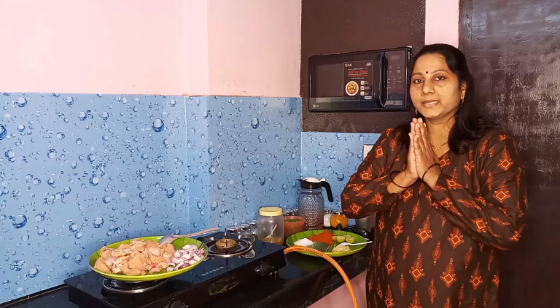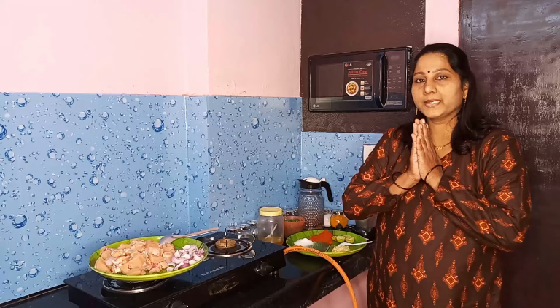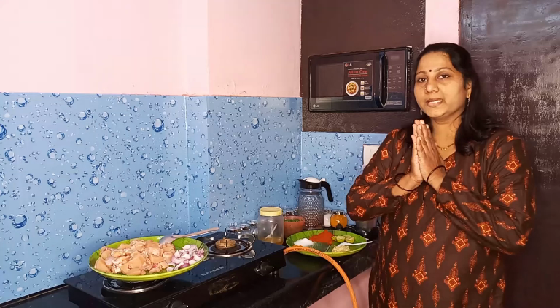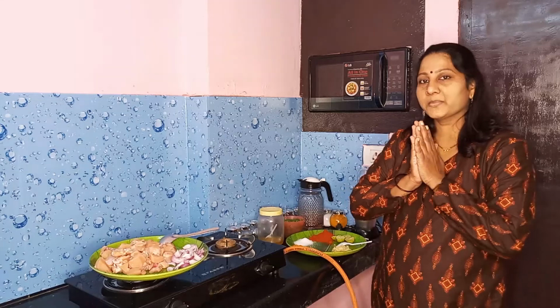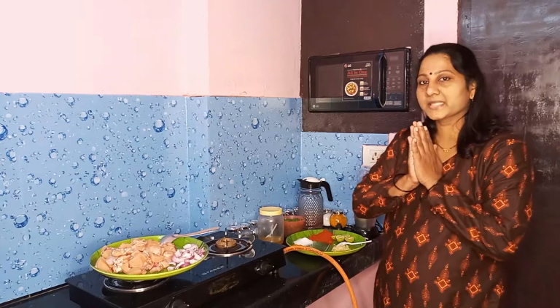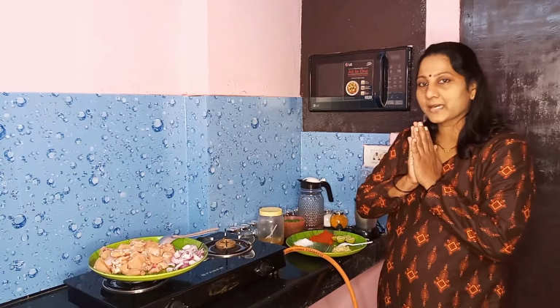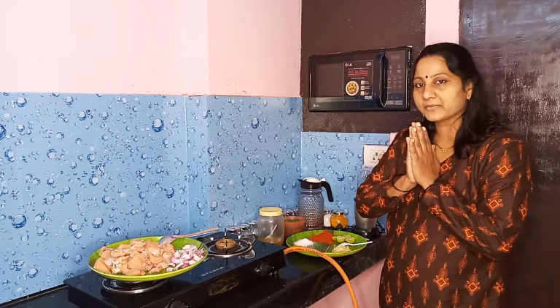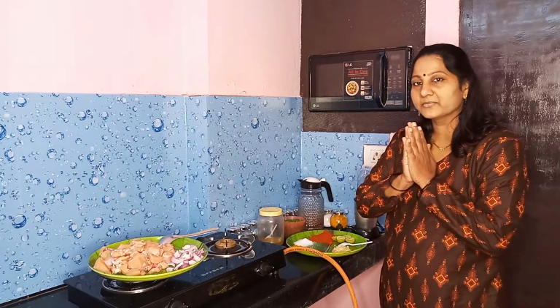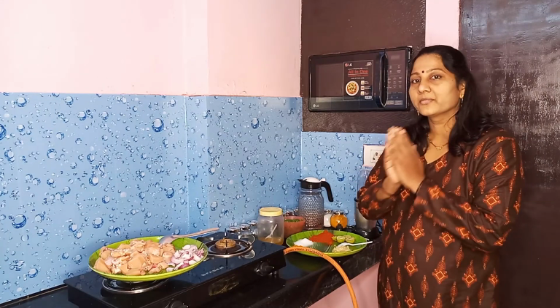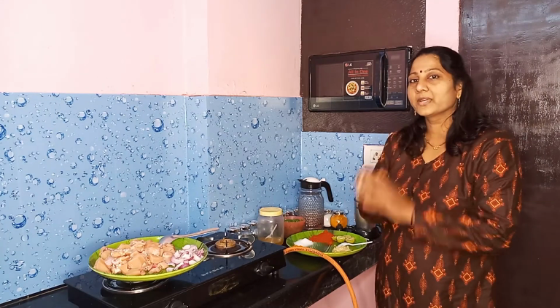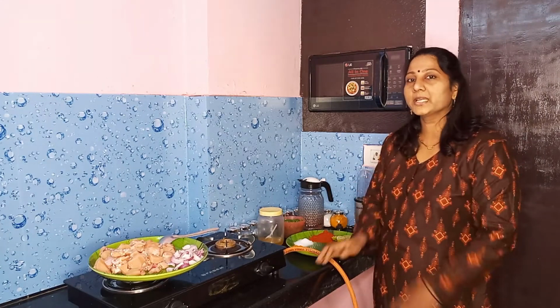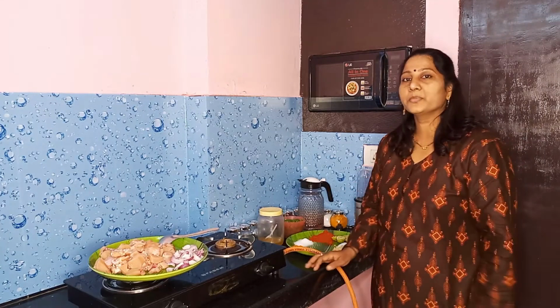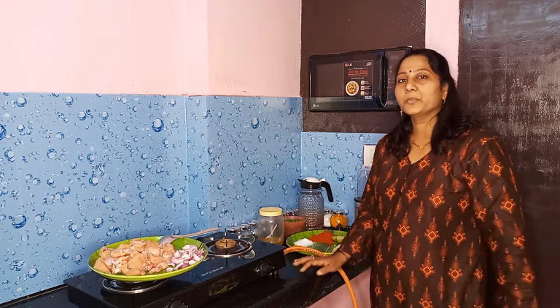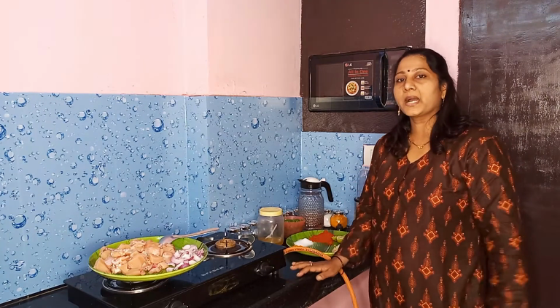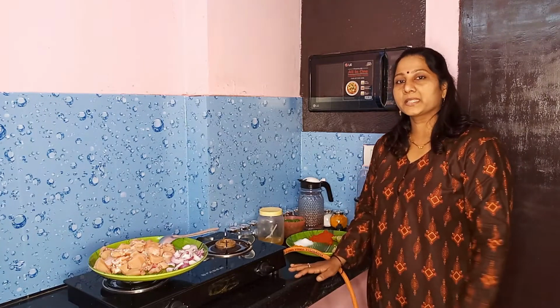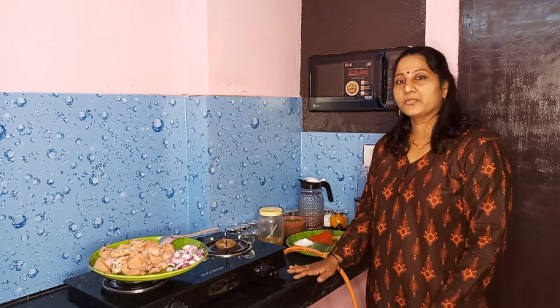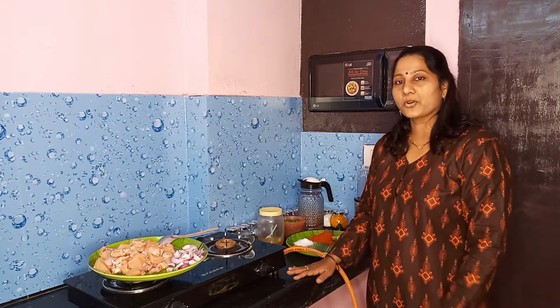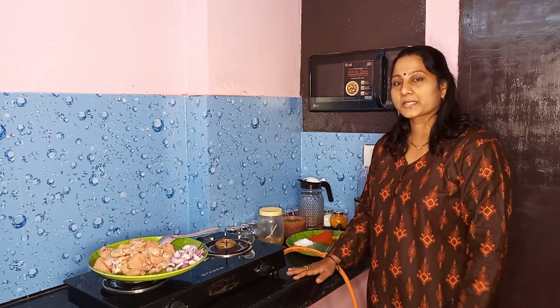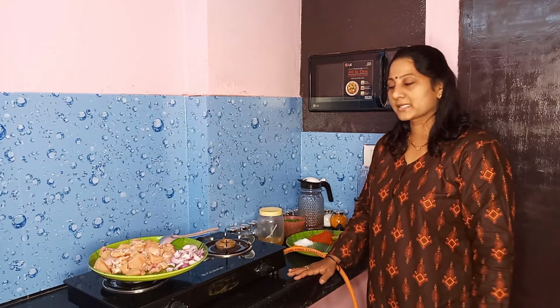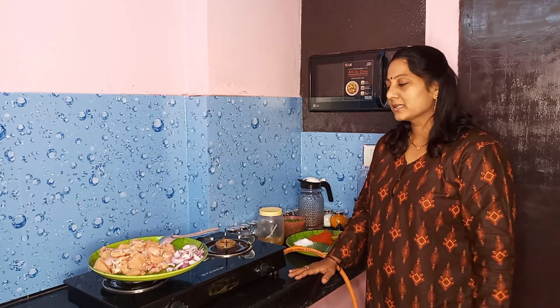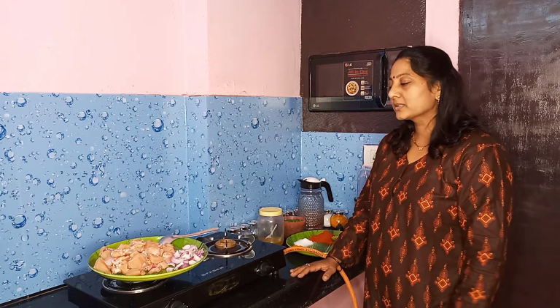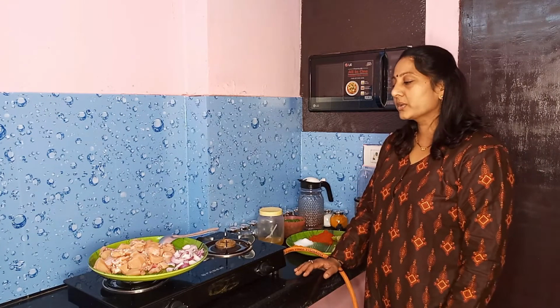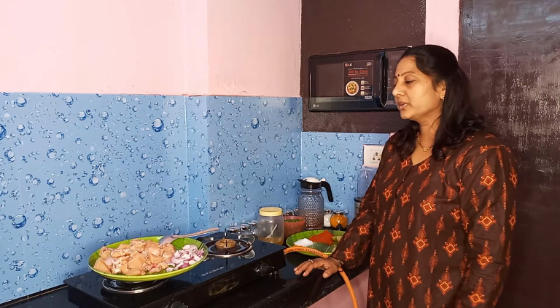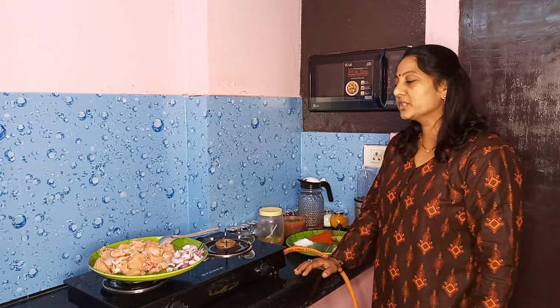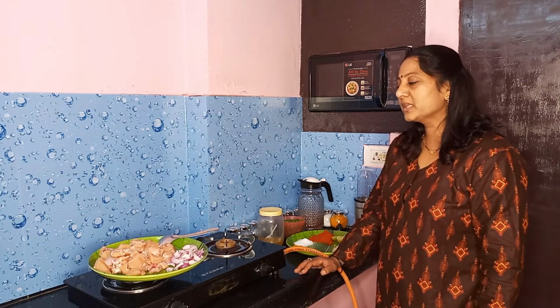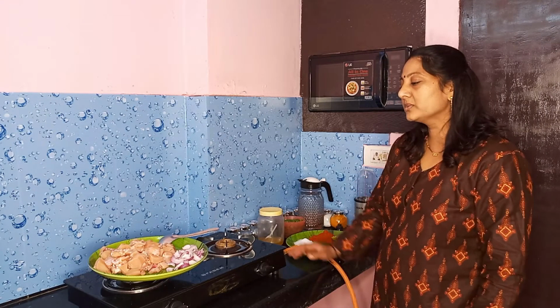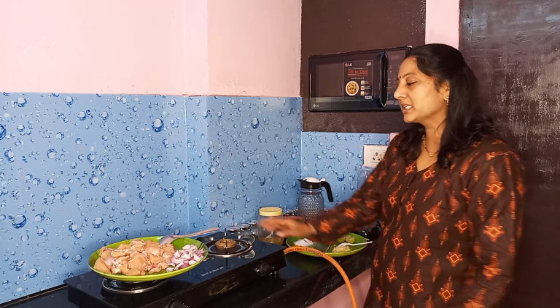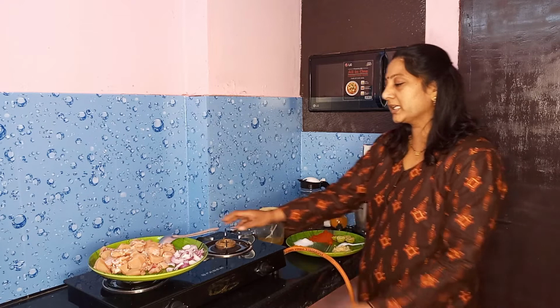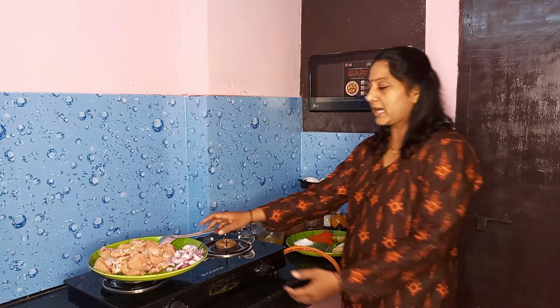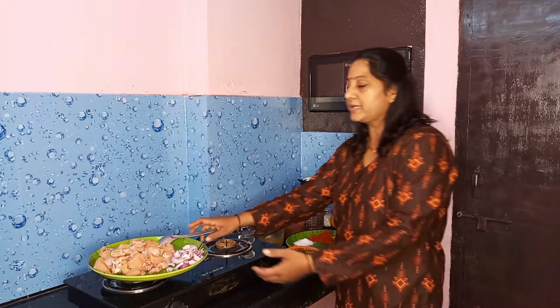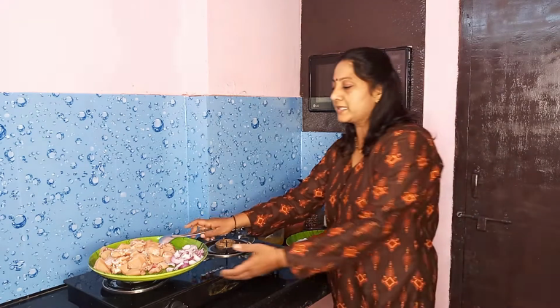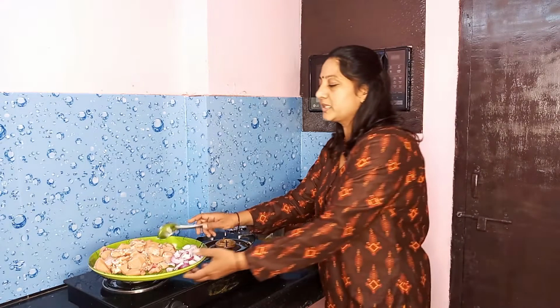Hello and welcome to Barthi Vlogs. Today I will show you the chicken curry recipe.